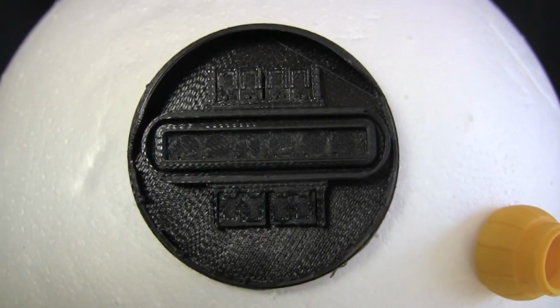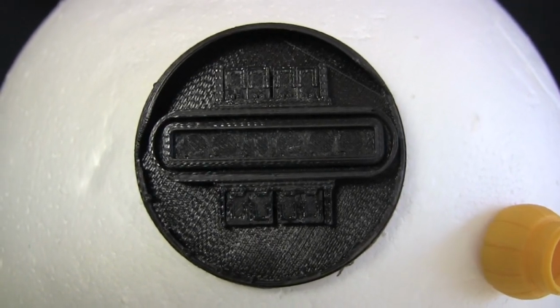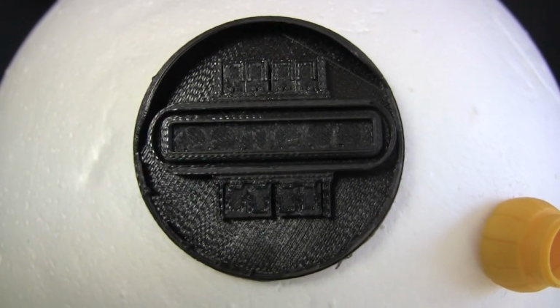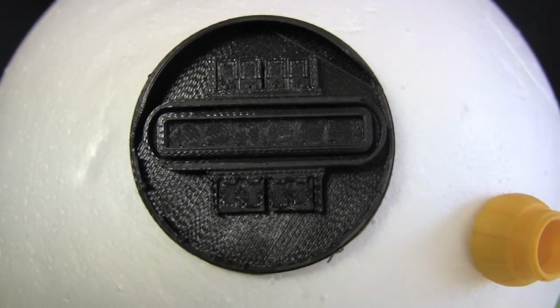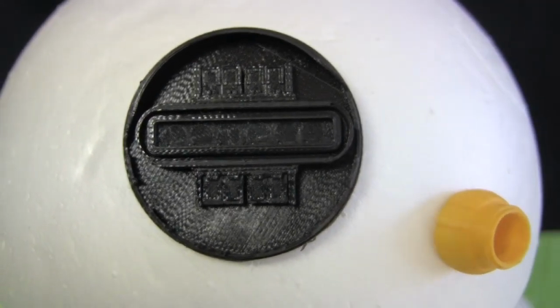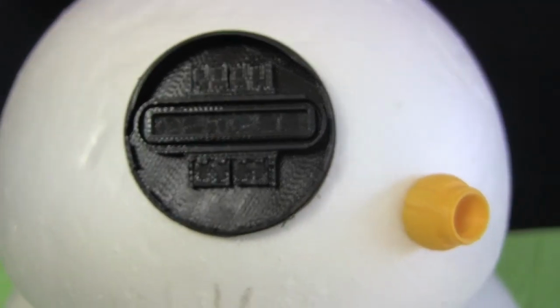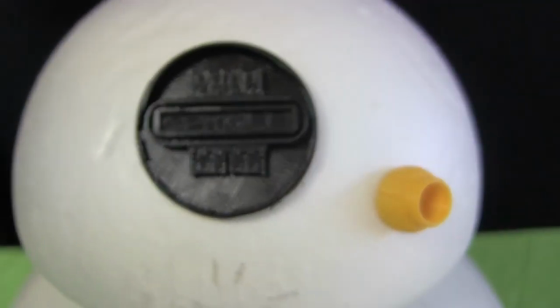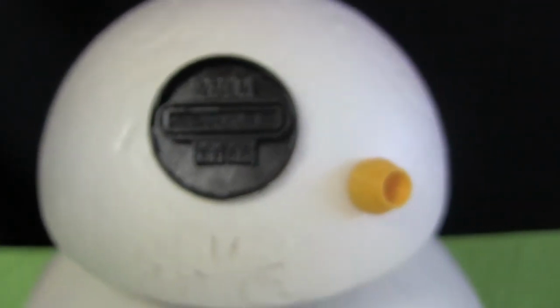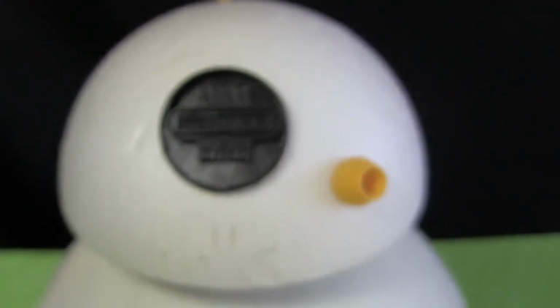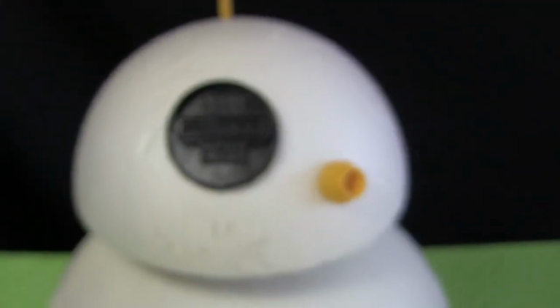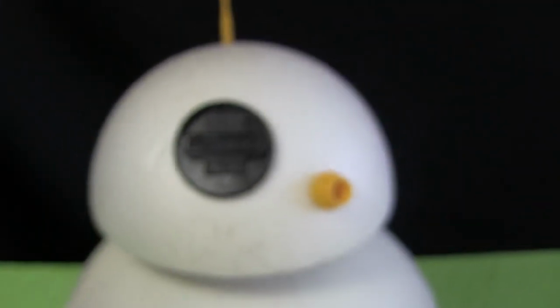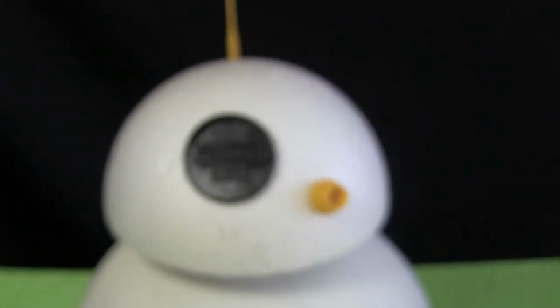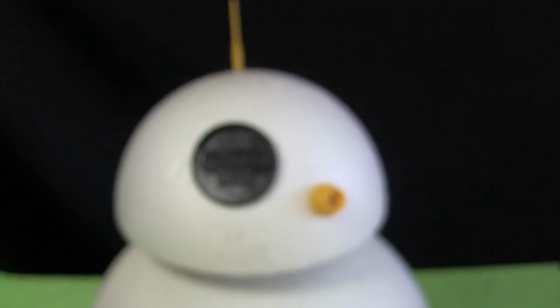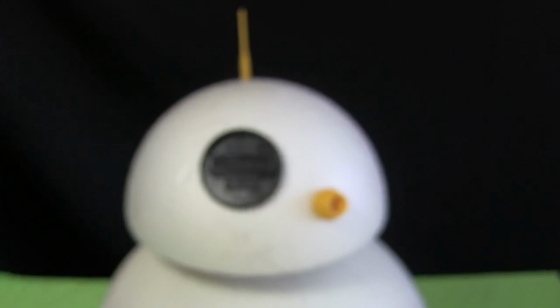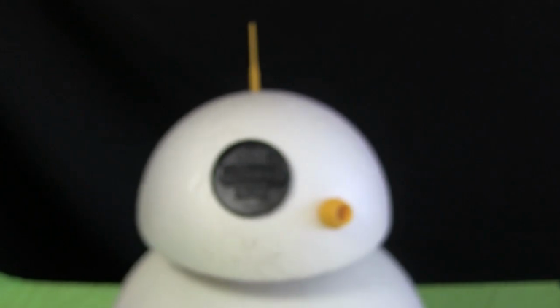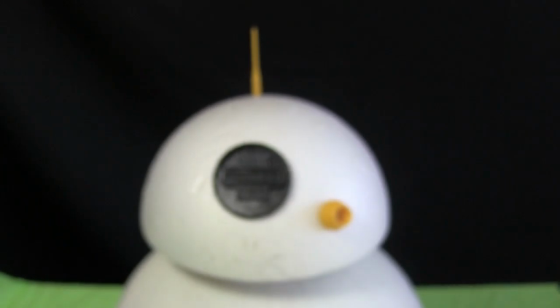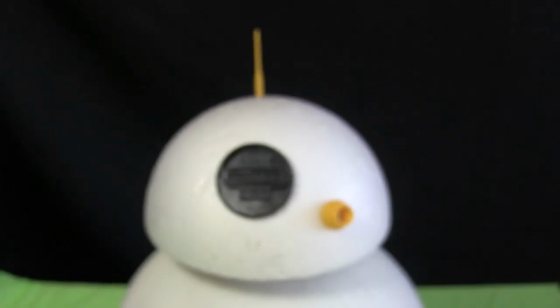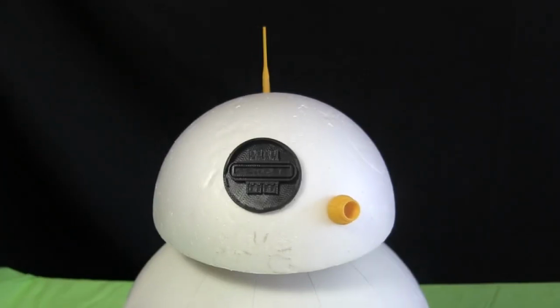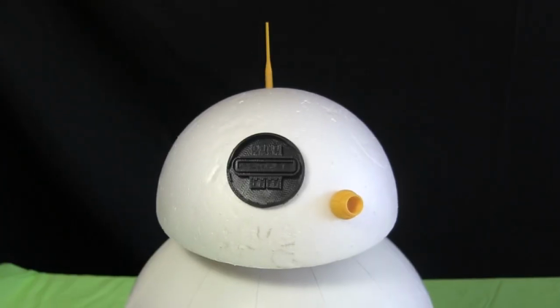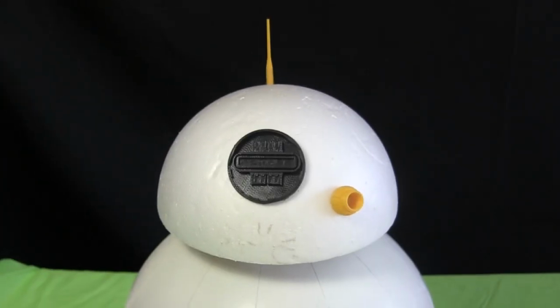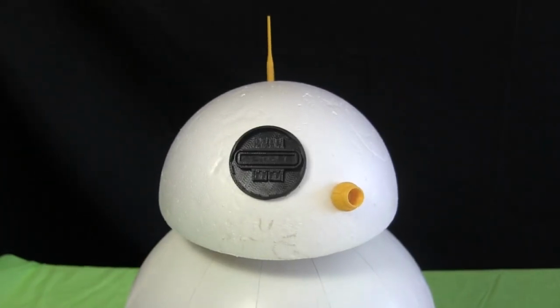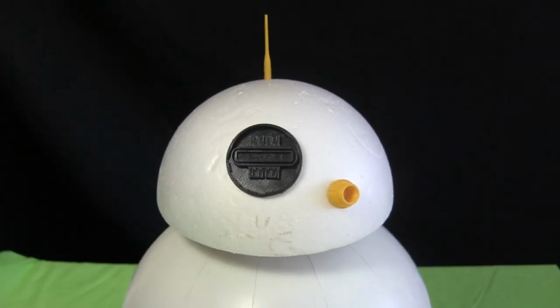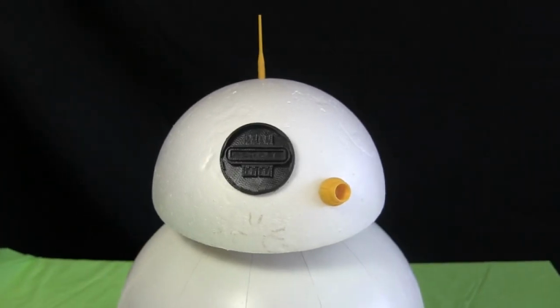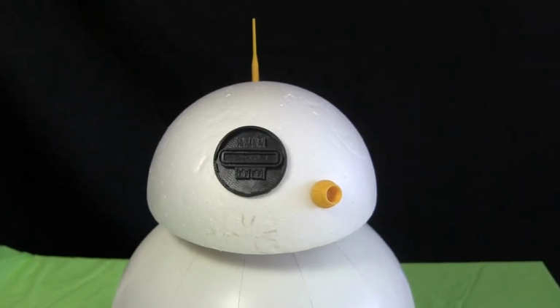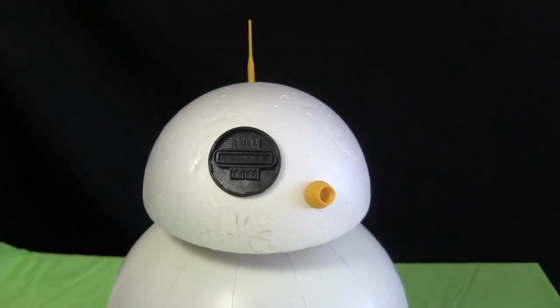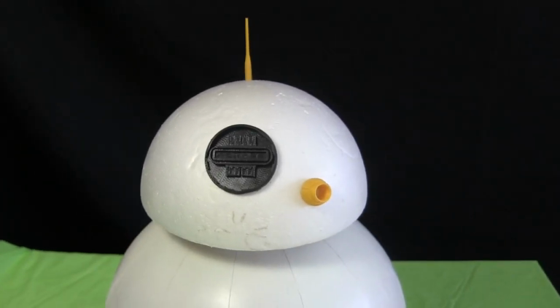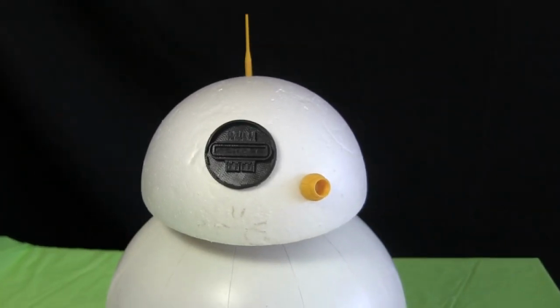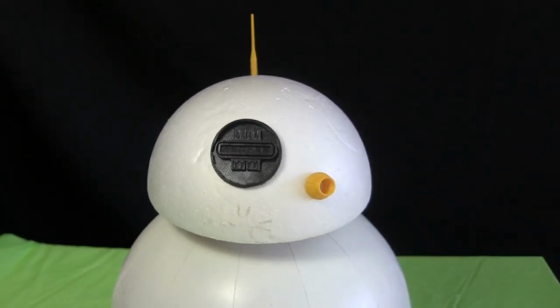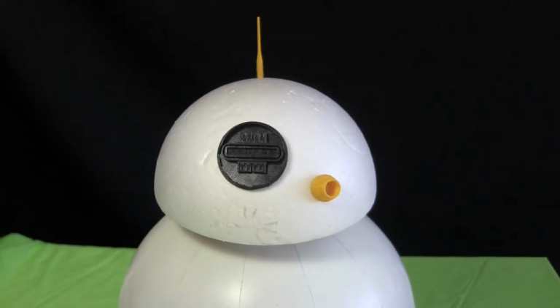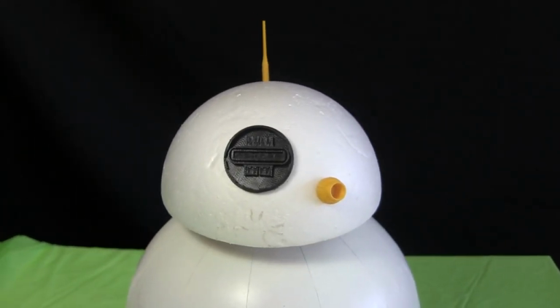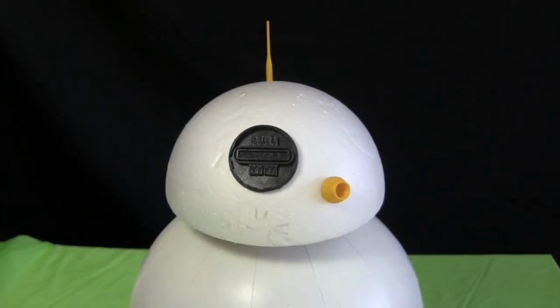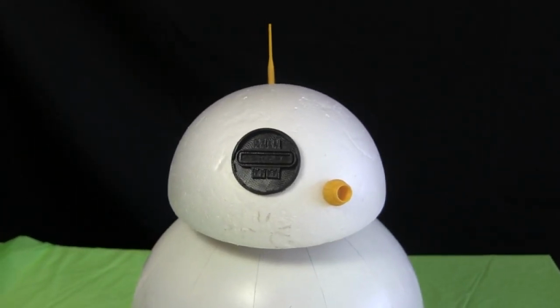I've also drawn up and 3D printed some parts for BB-8's head: the radar eye, the holoprojector, and one of the antennas.